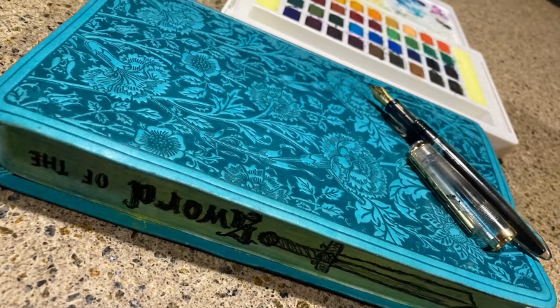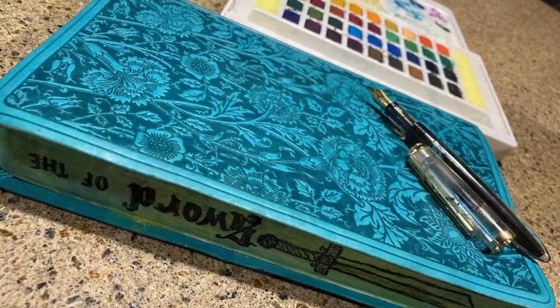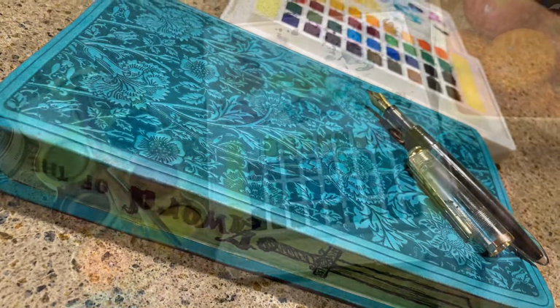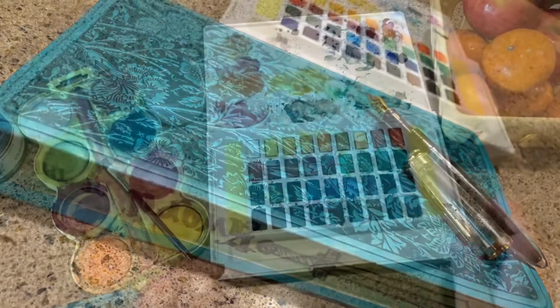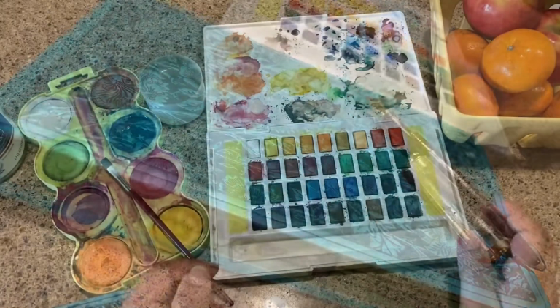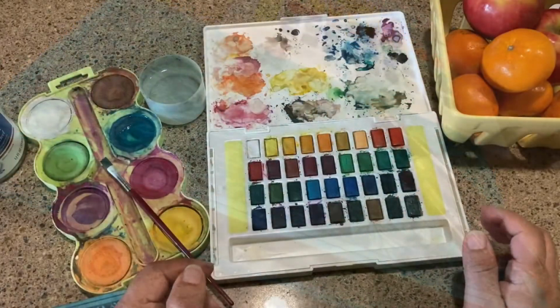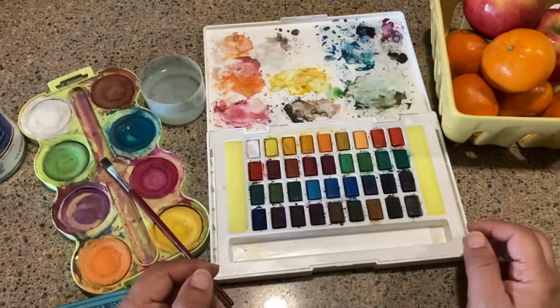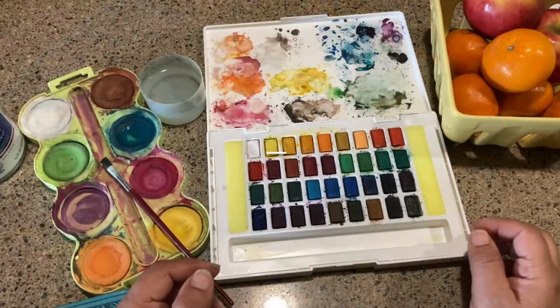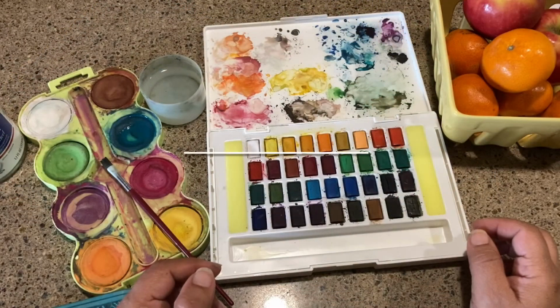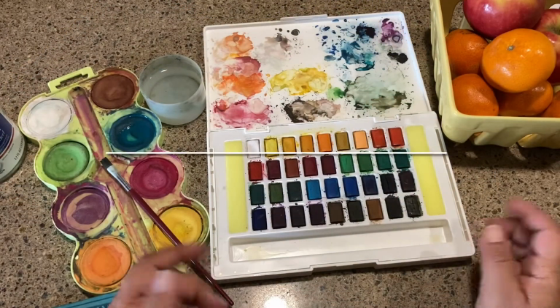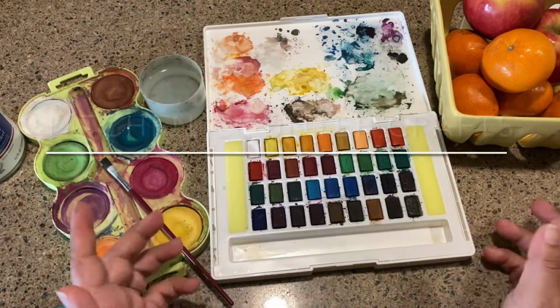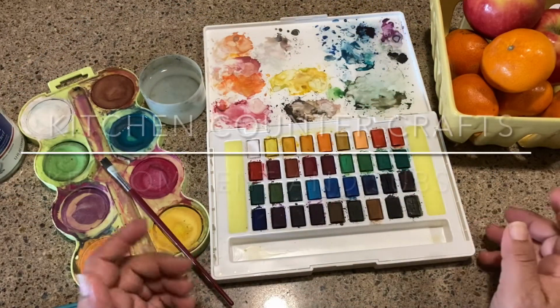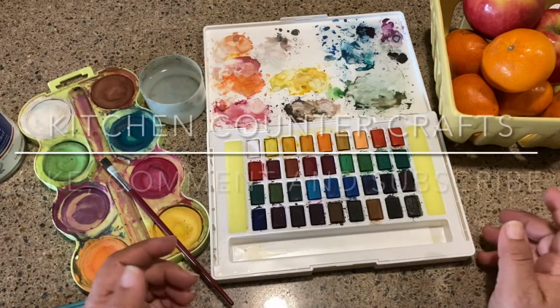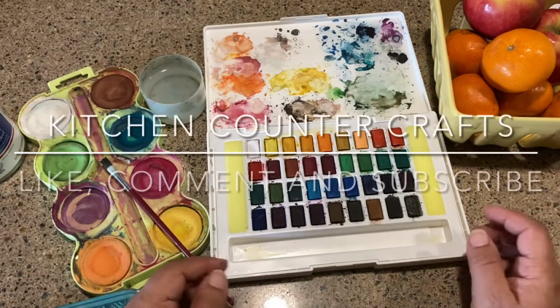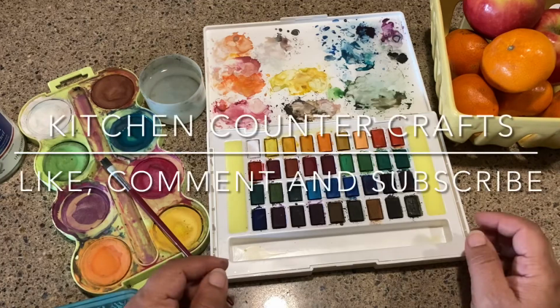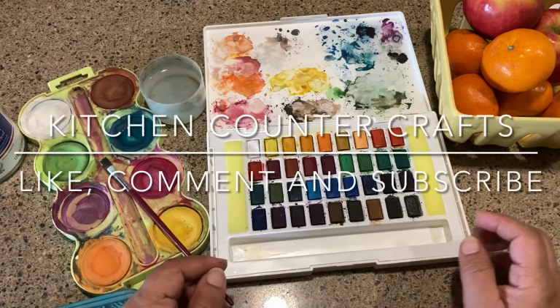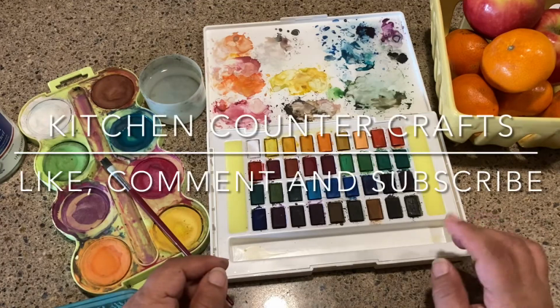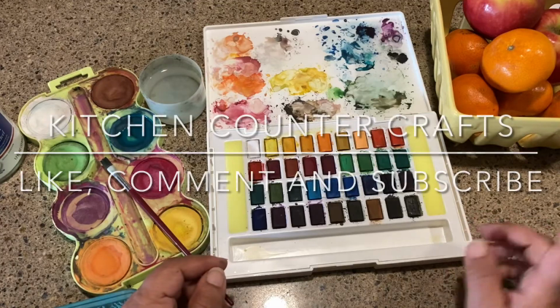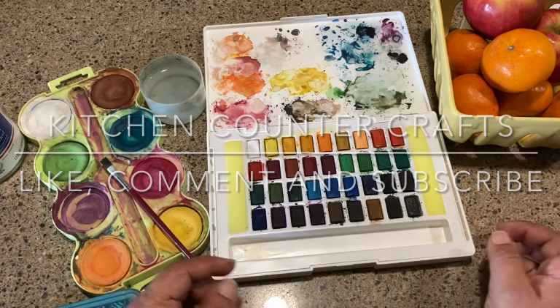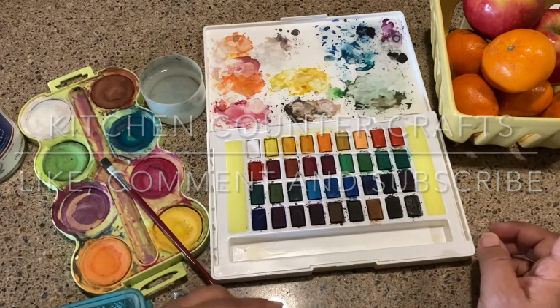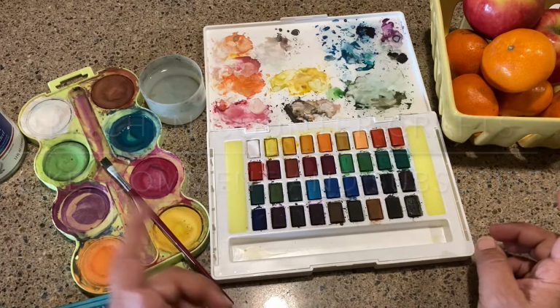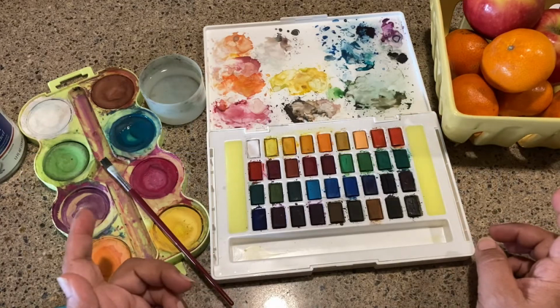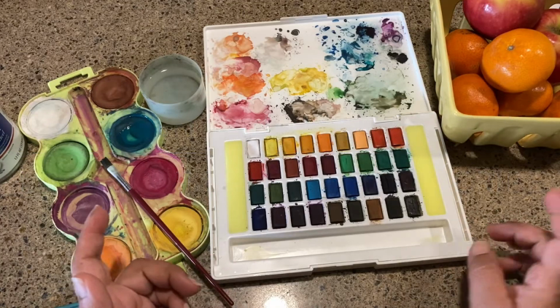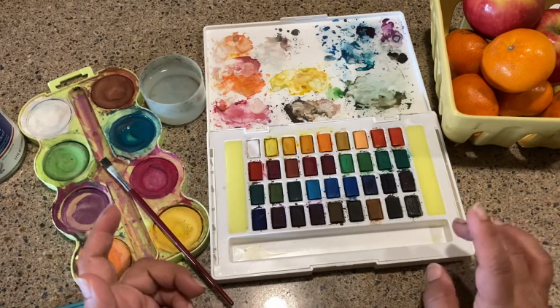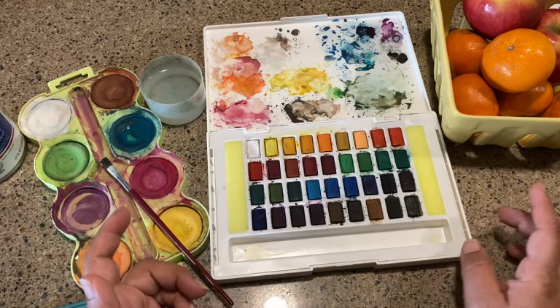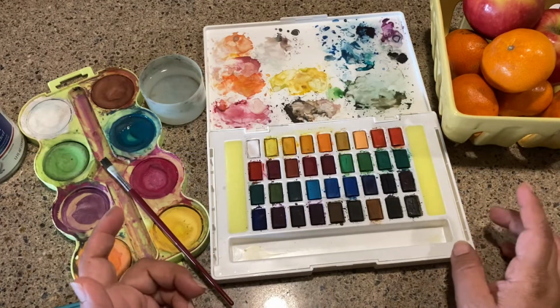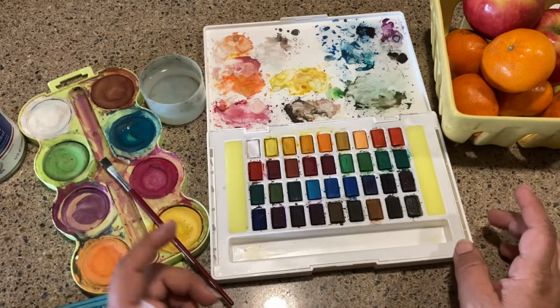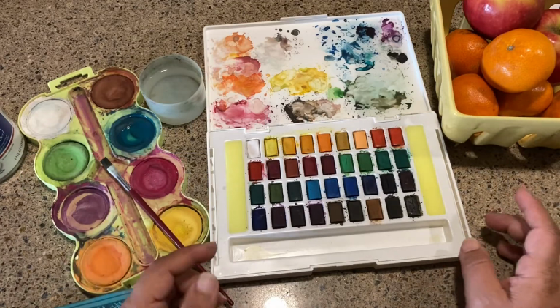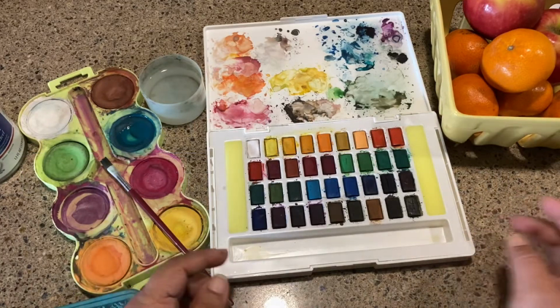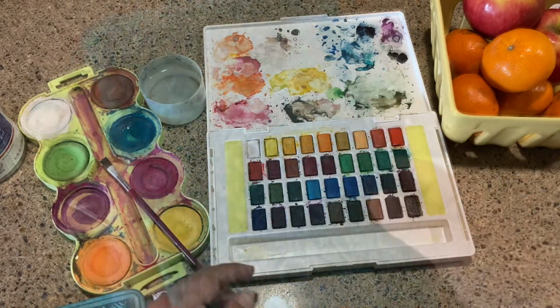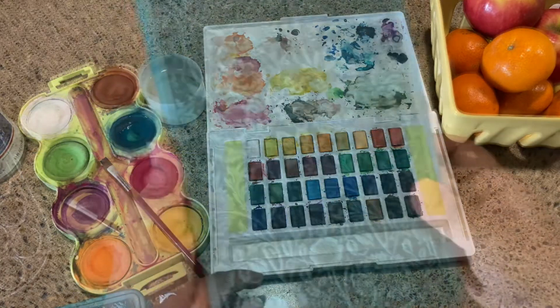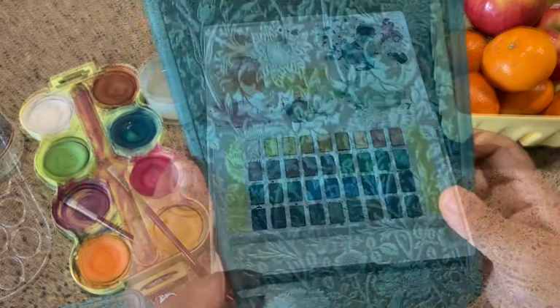Hello, welcome to Kitchen Counter Crafts. If you like this video, would you please like, comment, share, and subscribe.